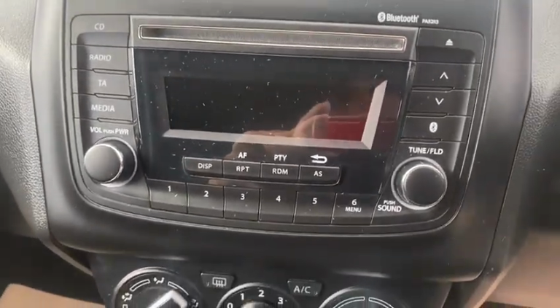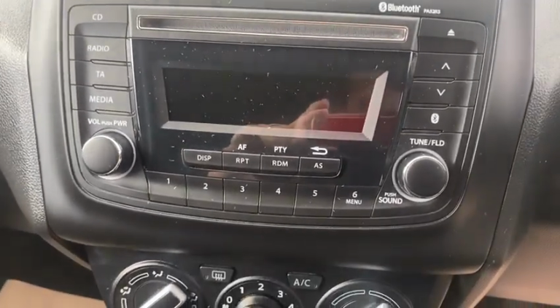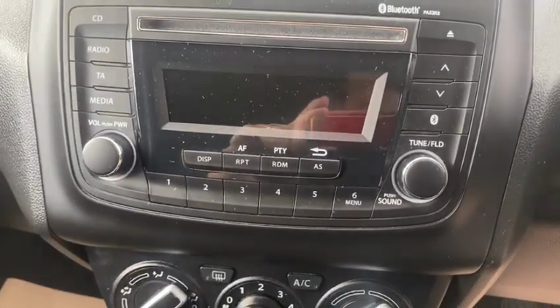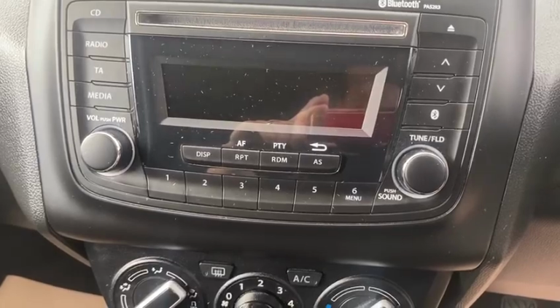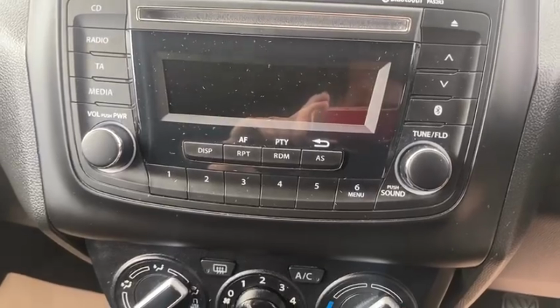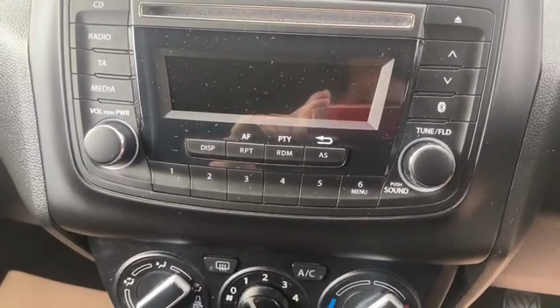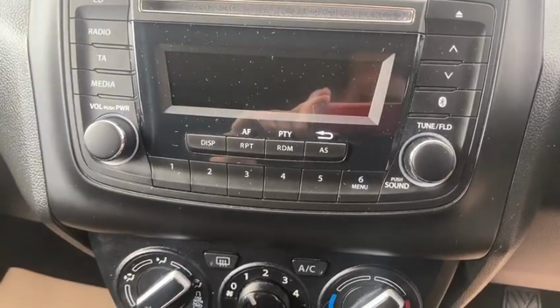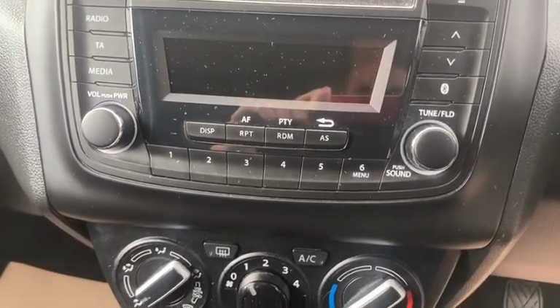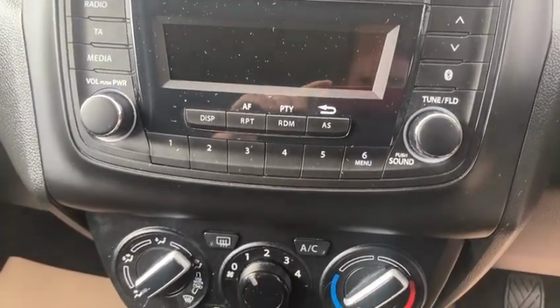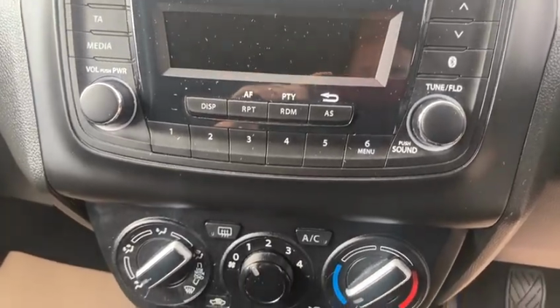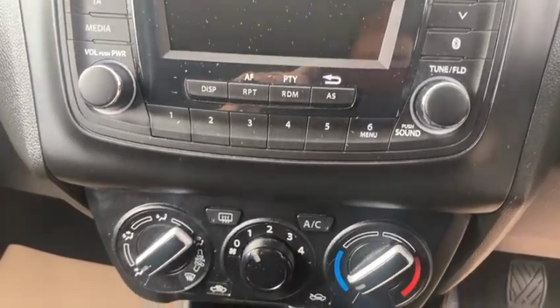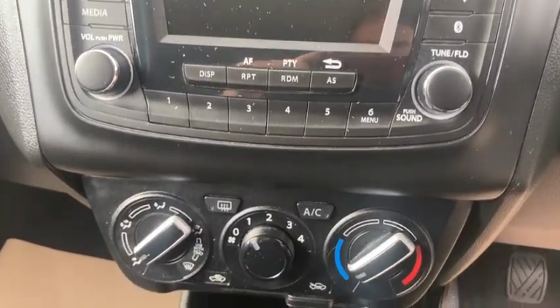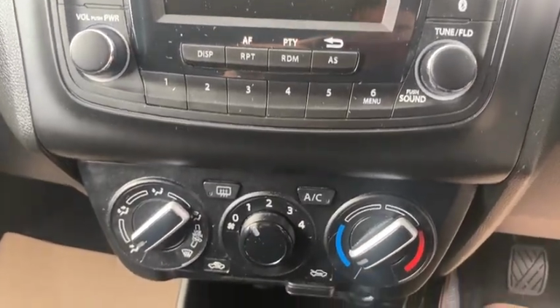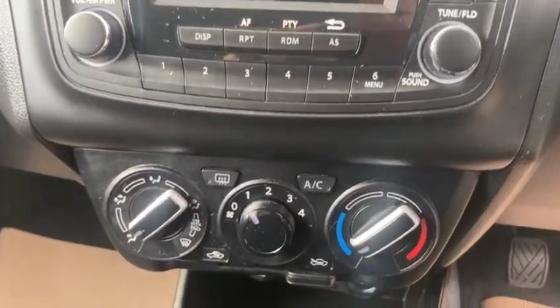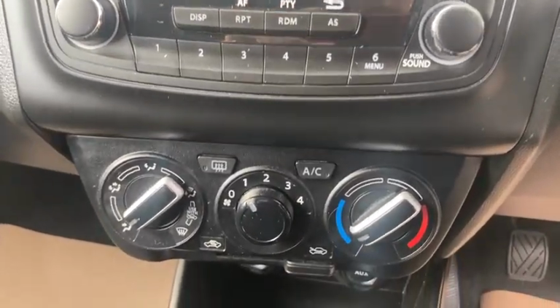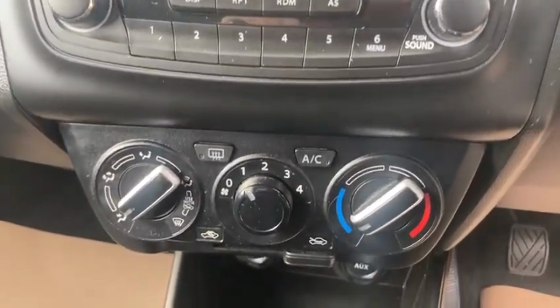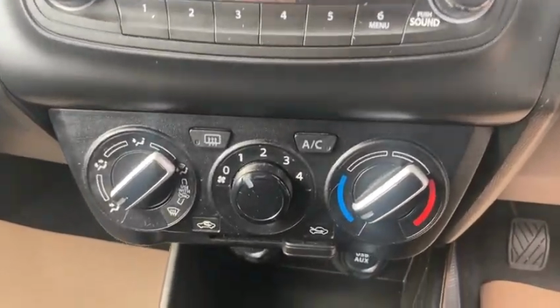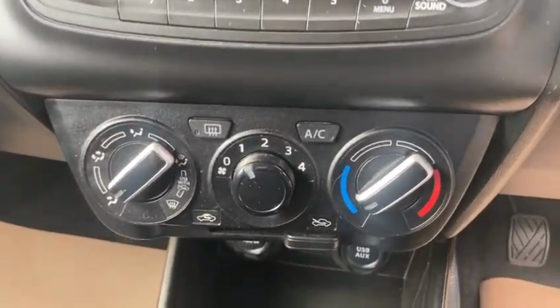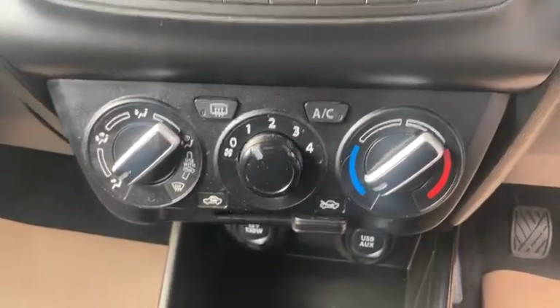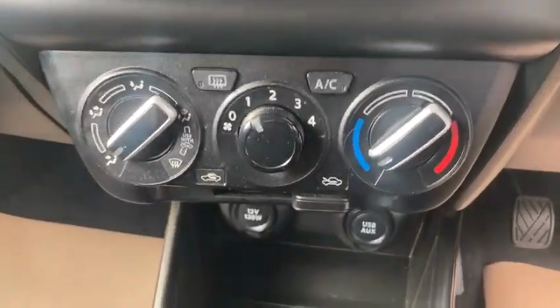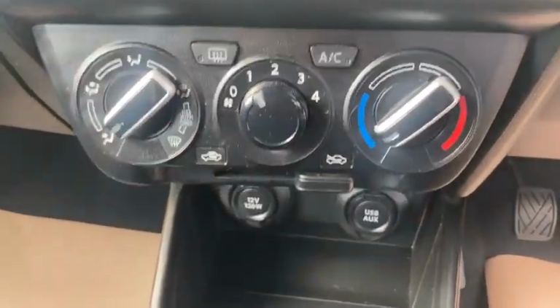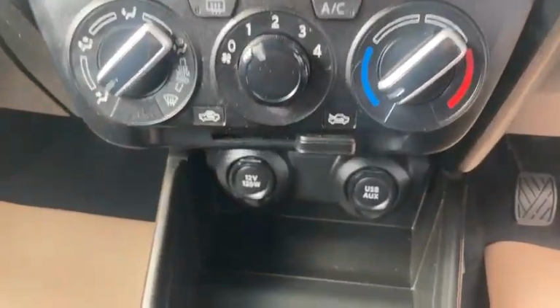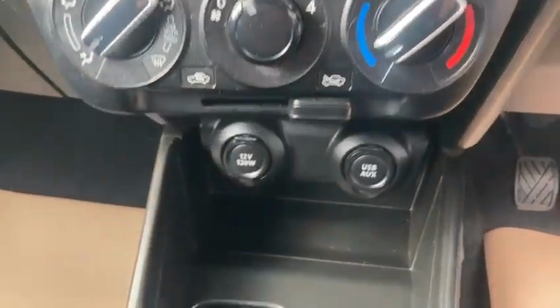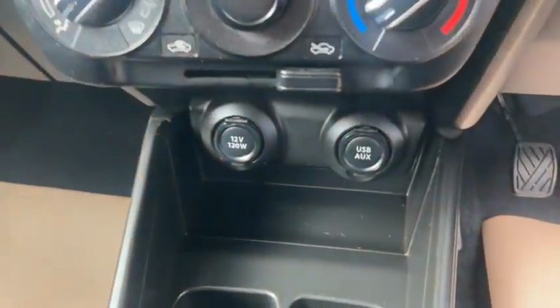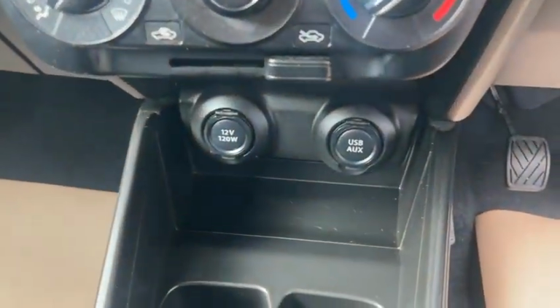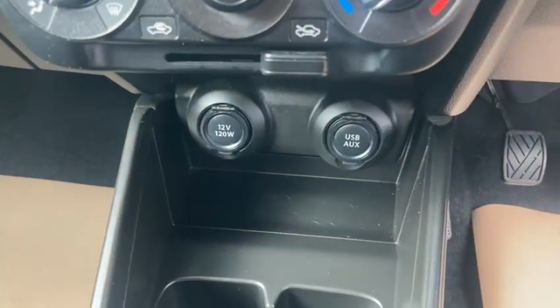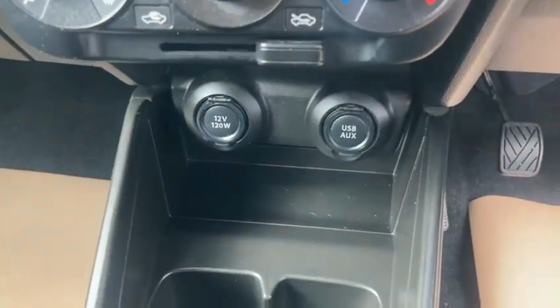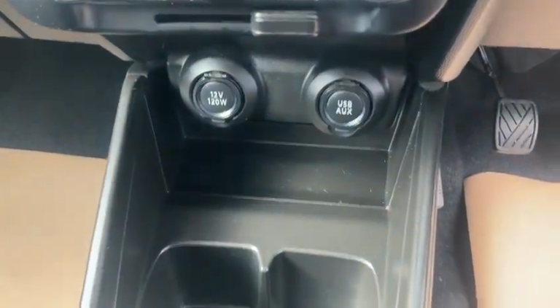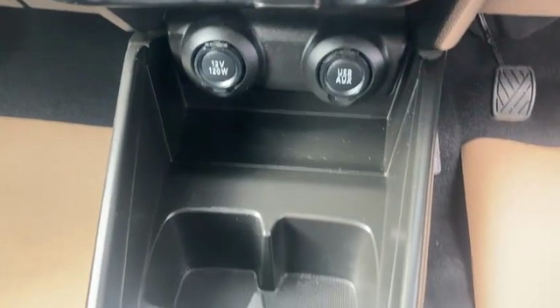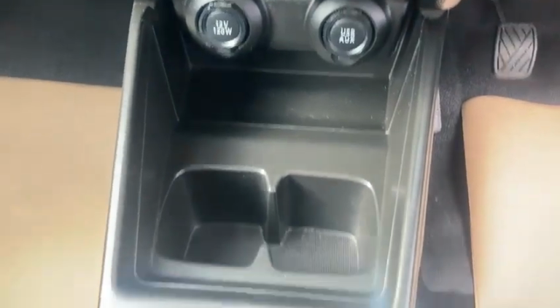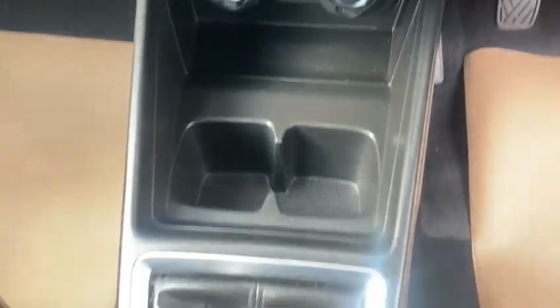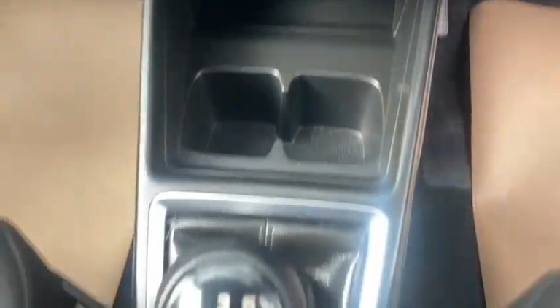It's got the Bluetooth, air conditioning, and you've got your USB and aux connection down there also.